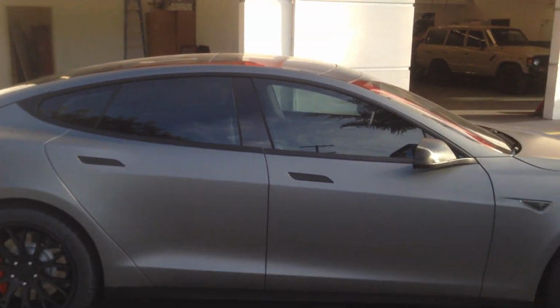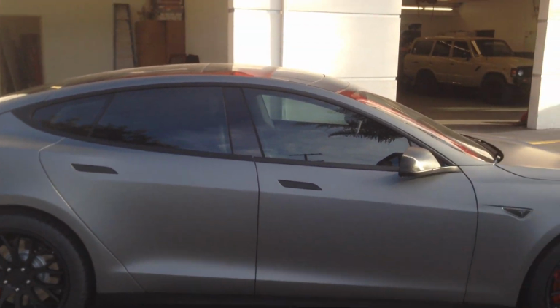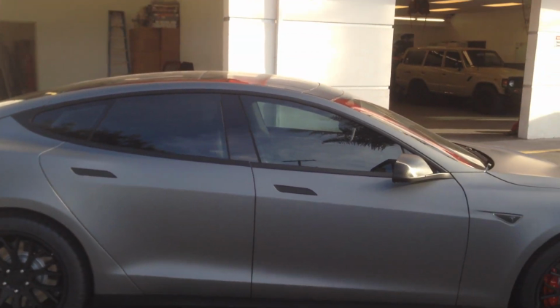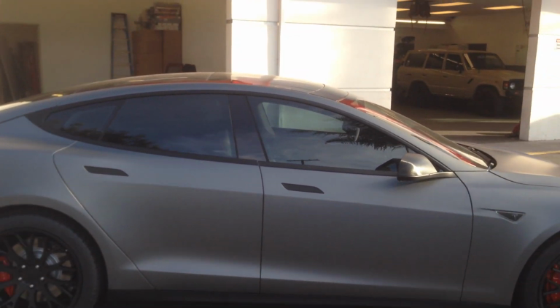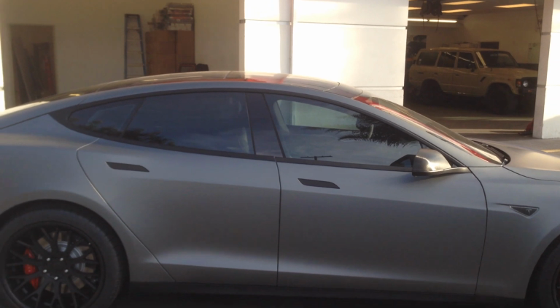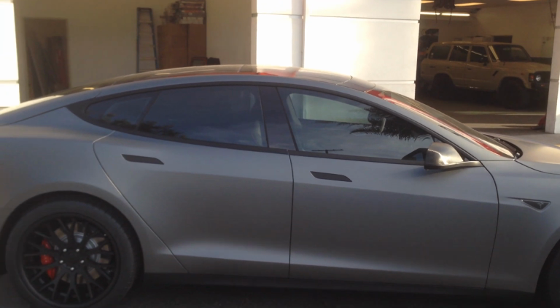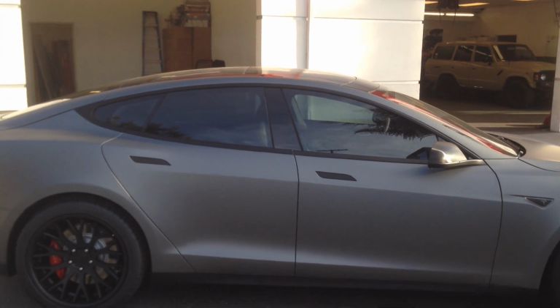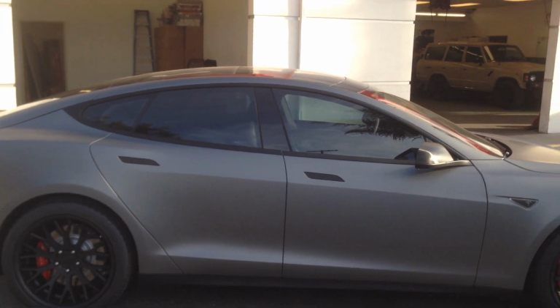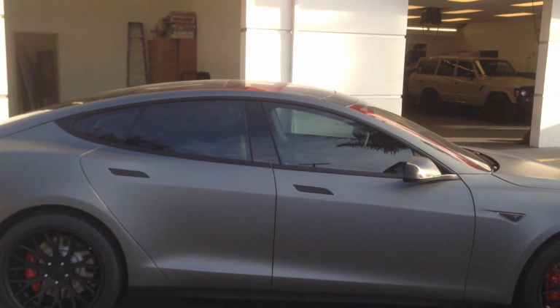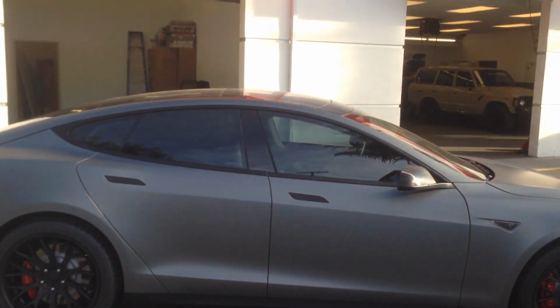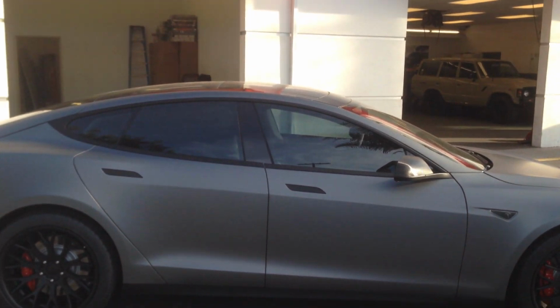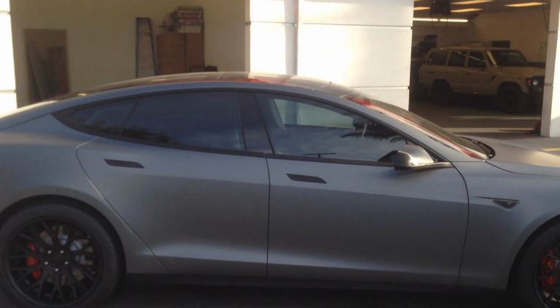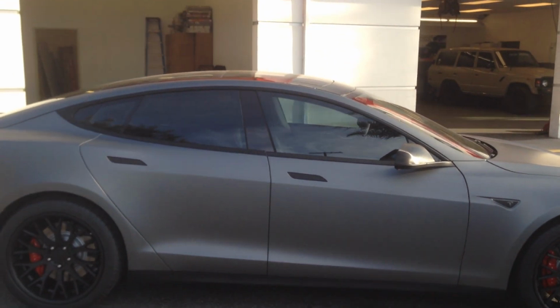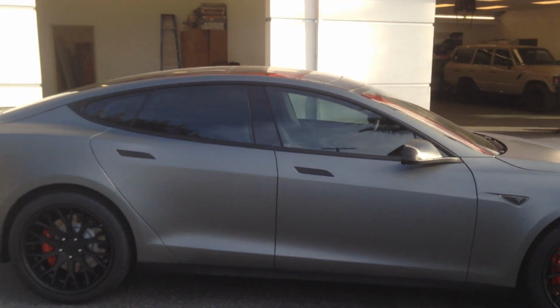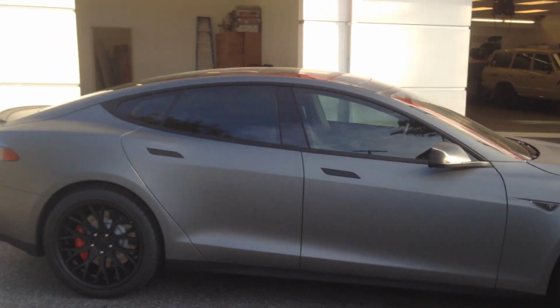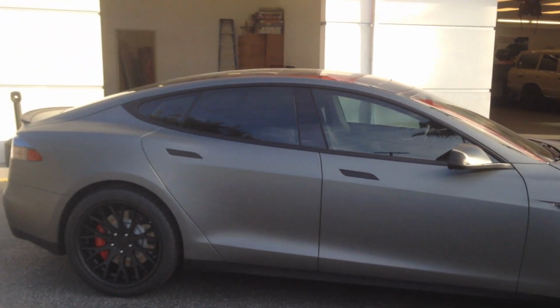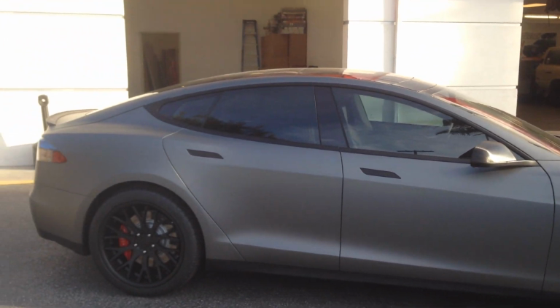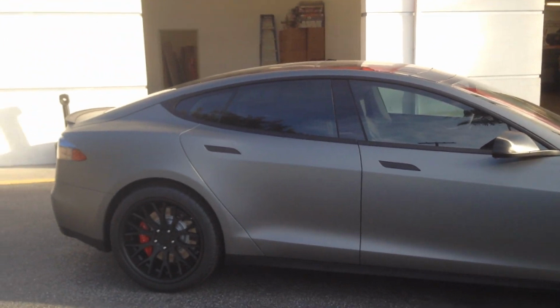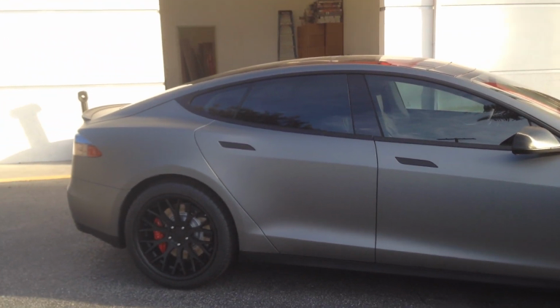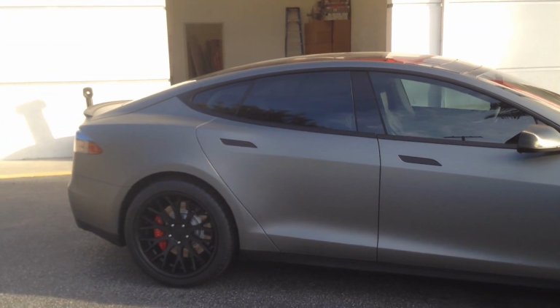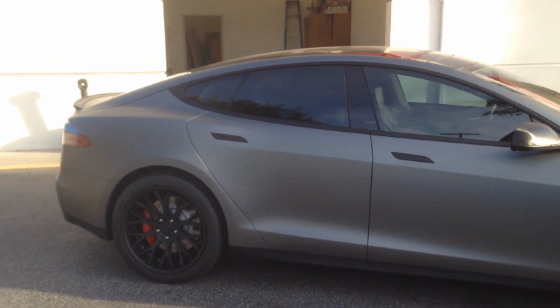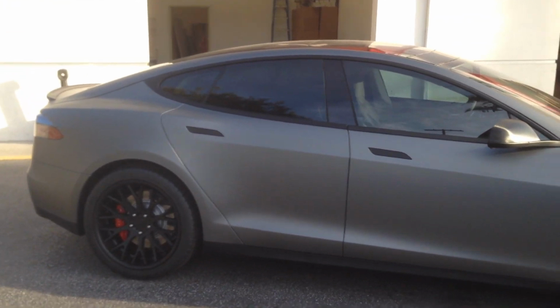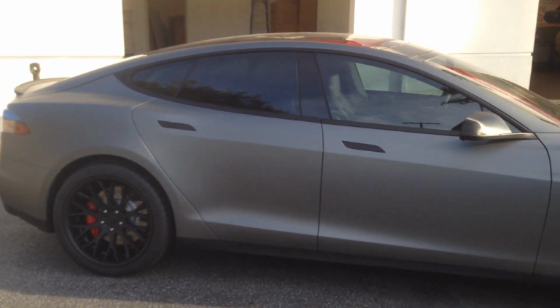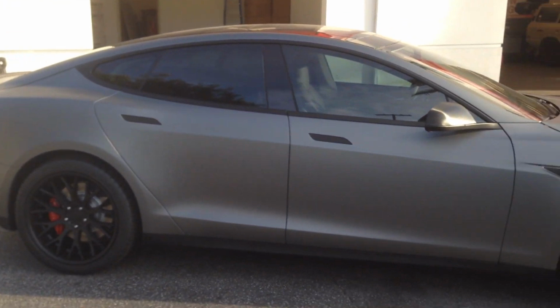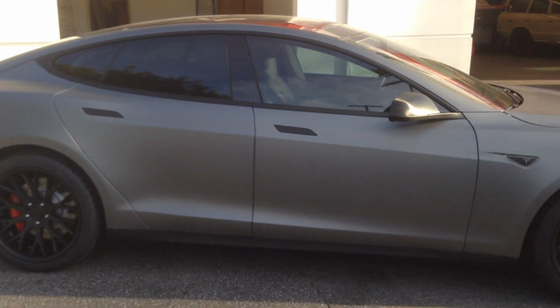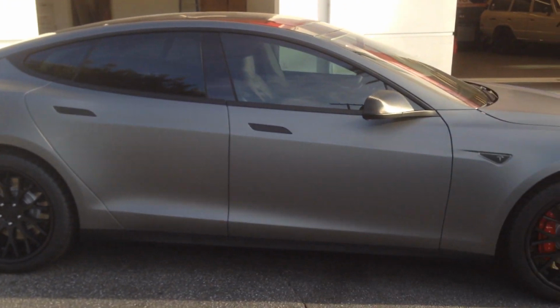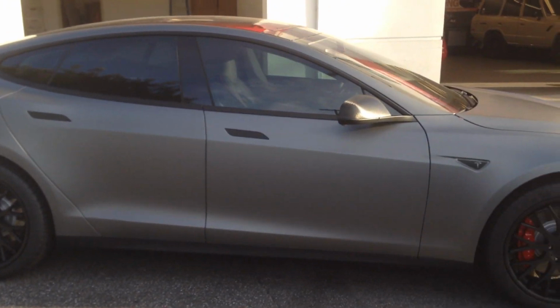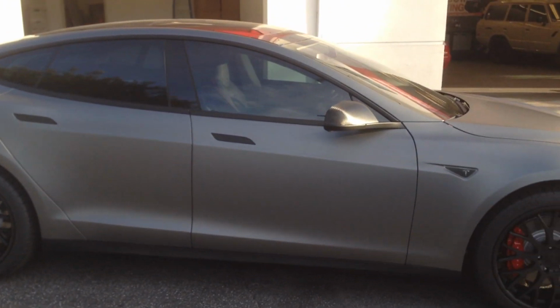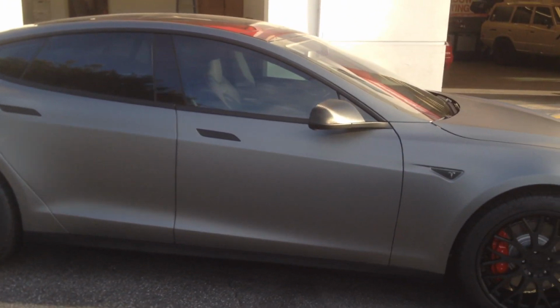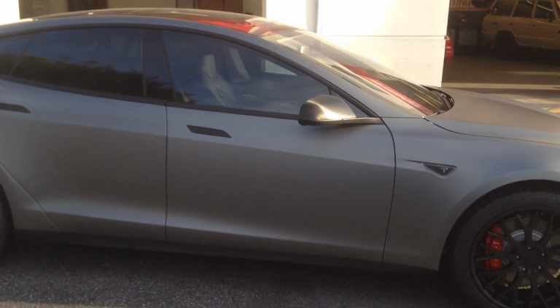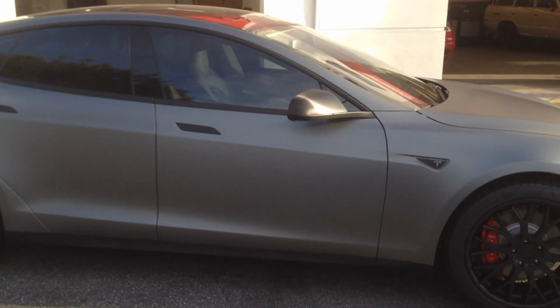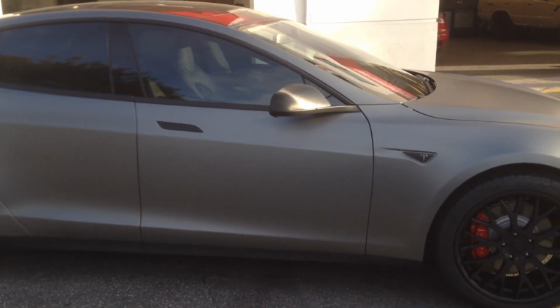We did 20% all the way around GeoShield window tint on the car to basically block out about 80% of the heat on our full custom Tesla.